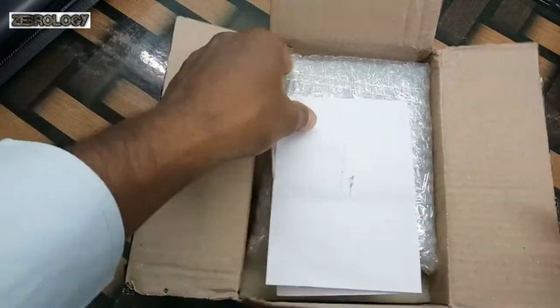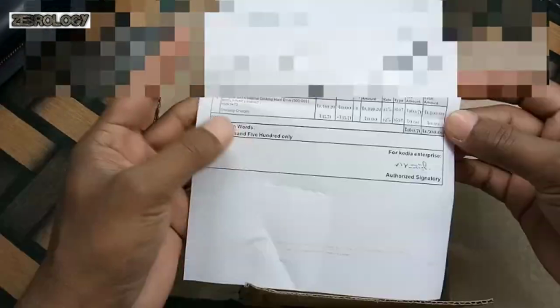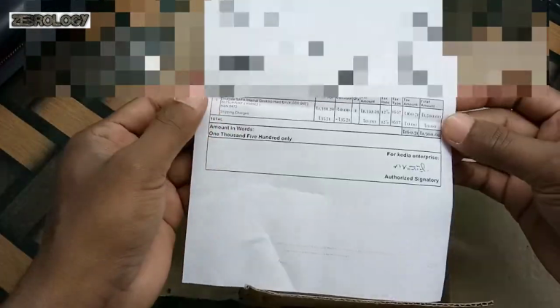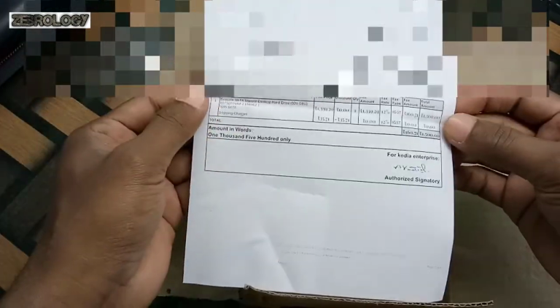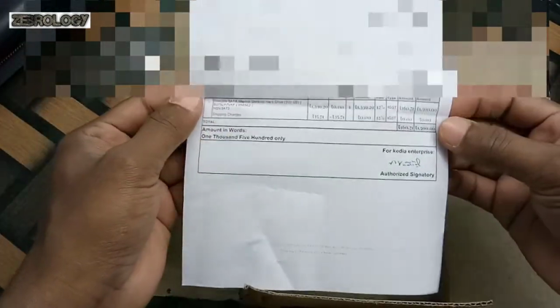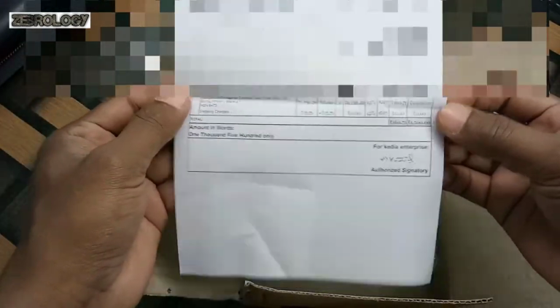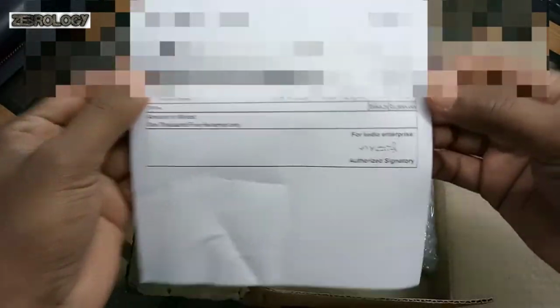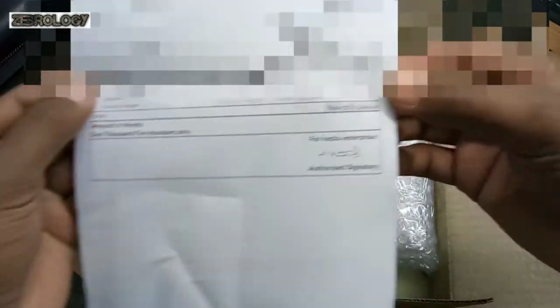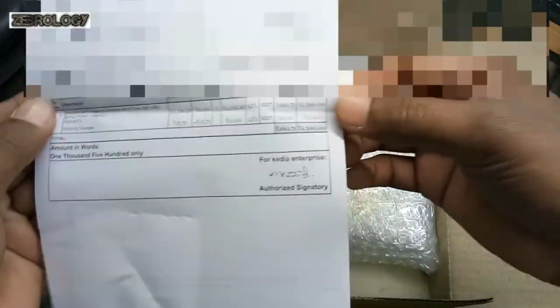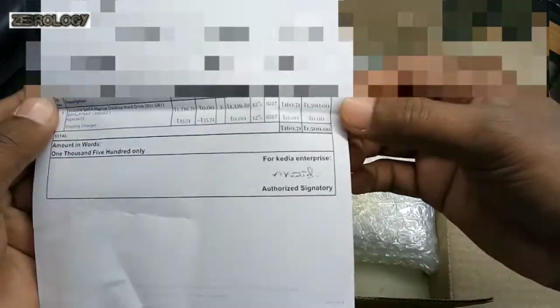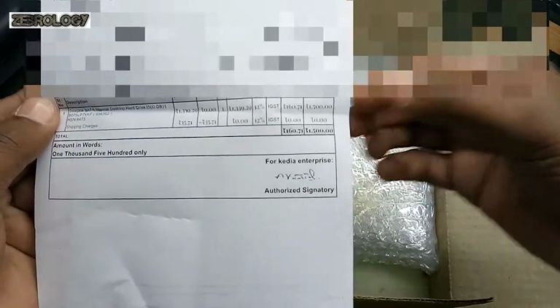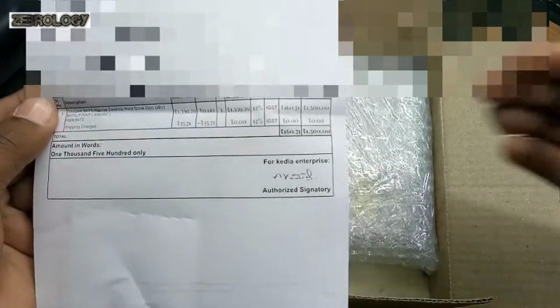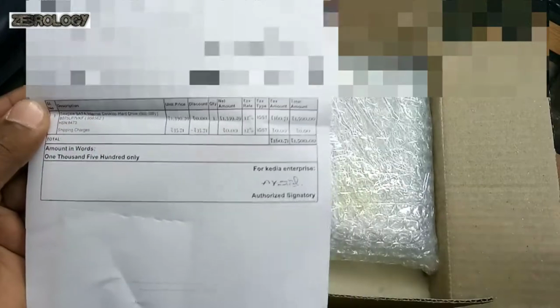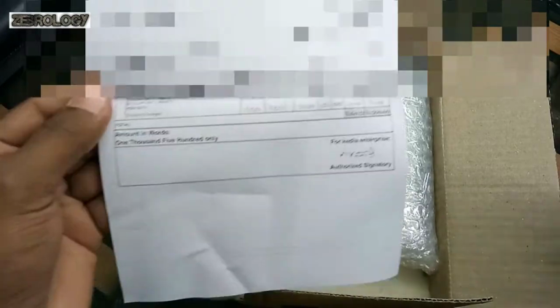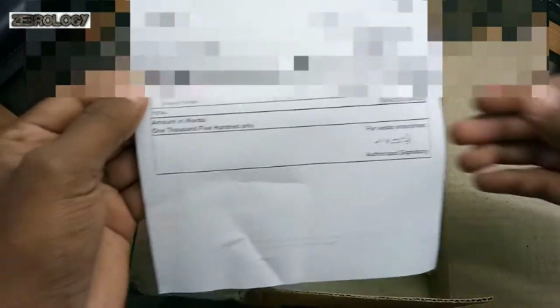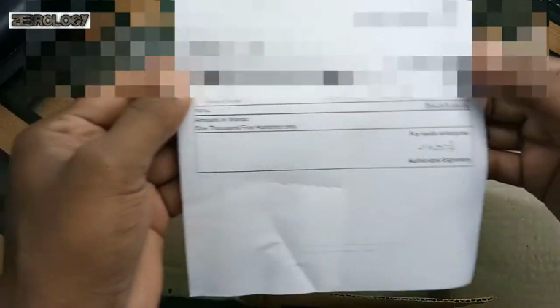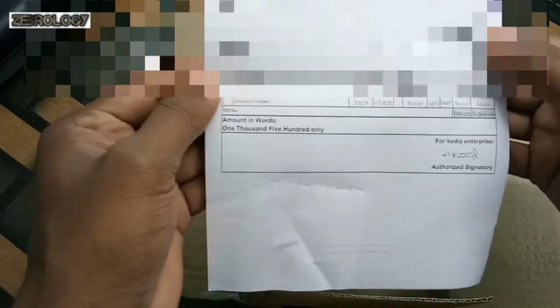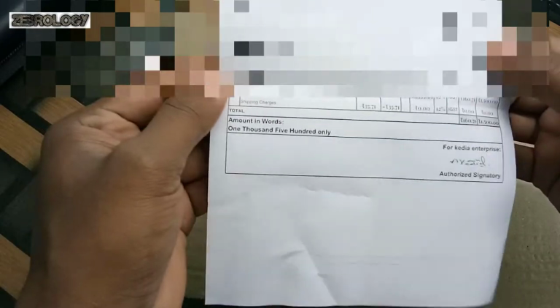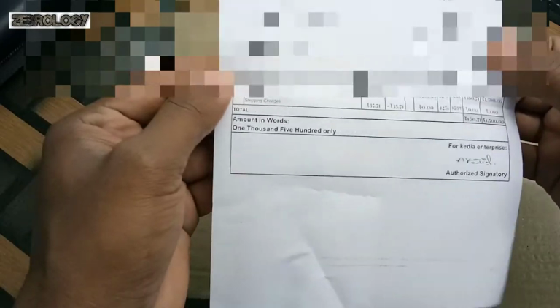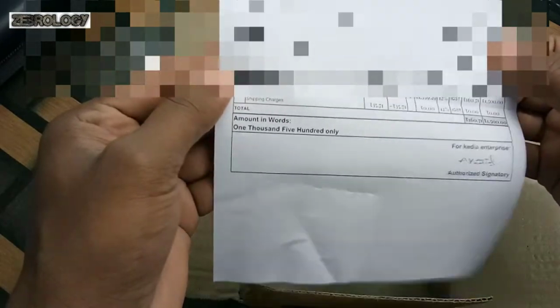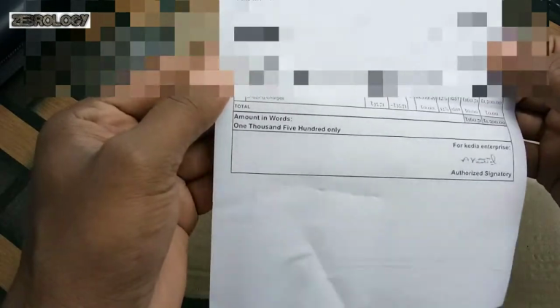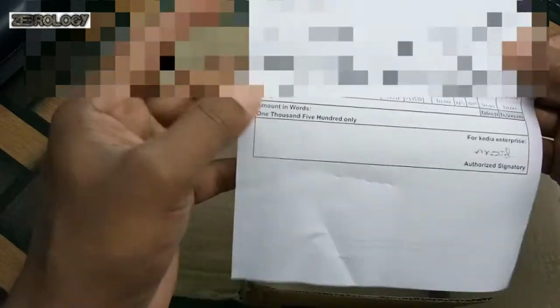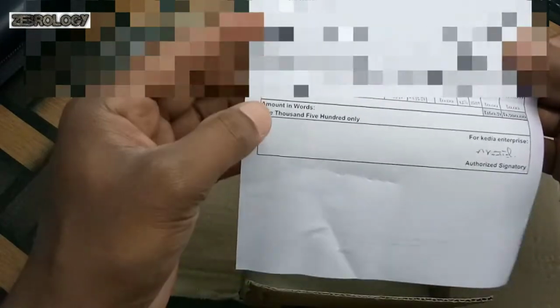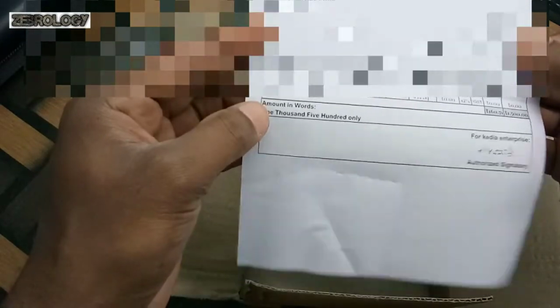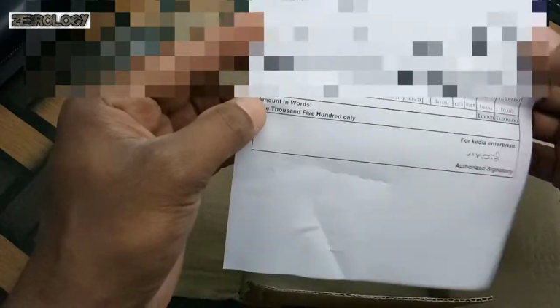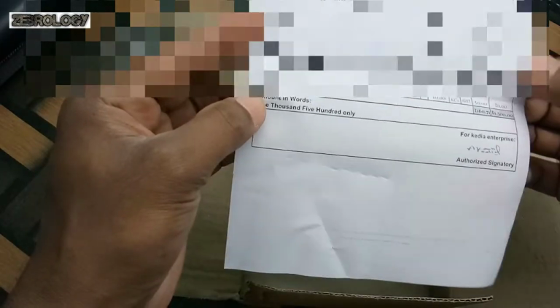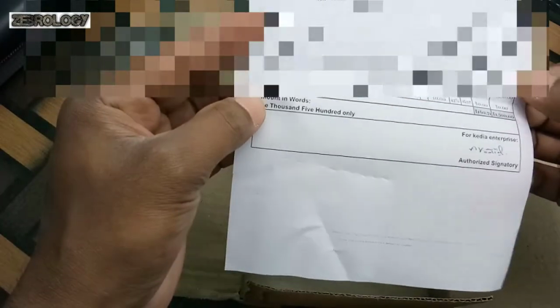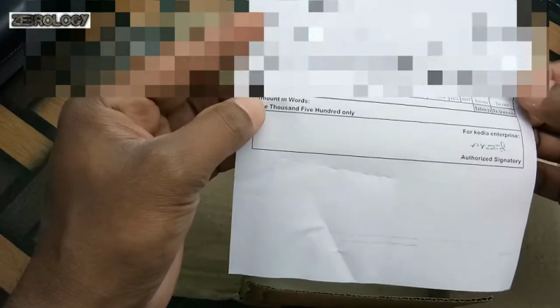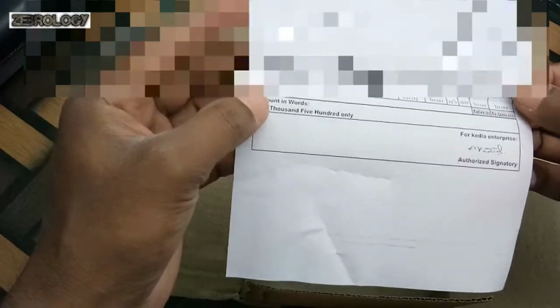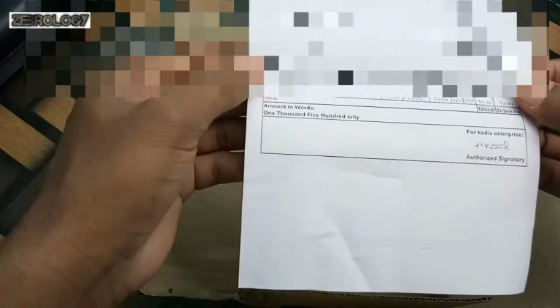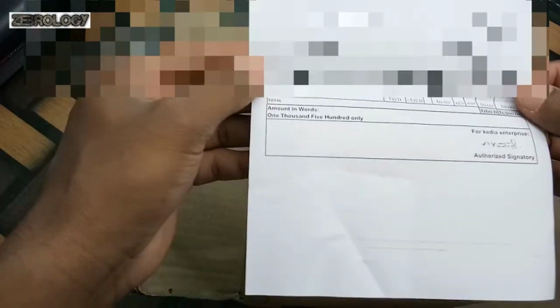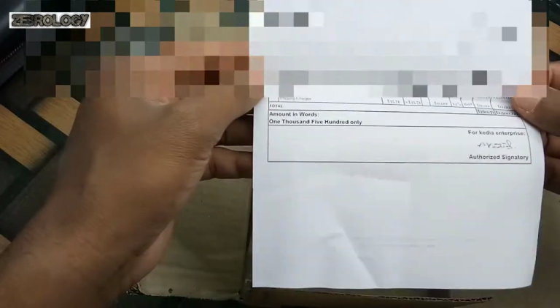The hard disk has been bought. It shows 1500GB, Seagate Hard Disk, Internal Hard Disk, Desktop. 500GB.